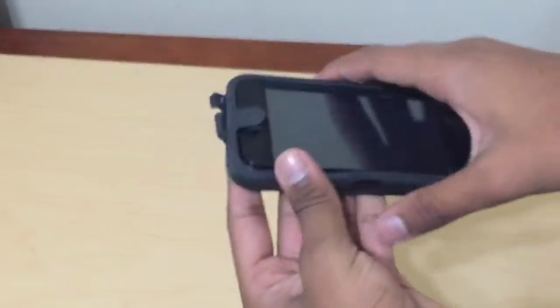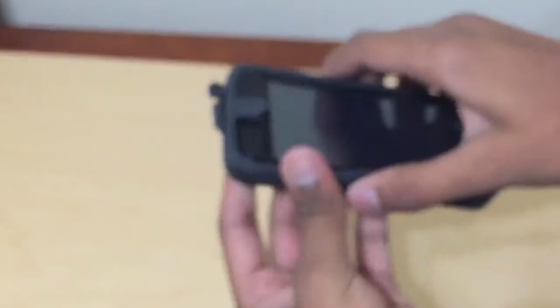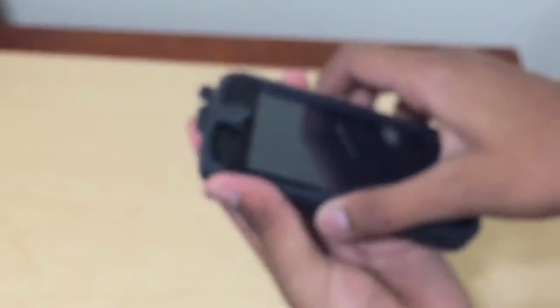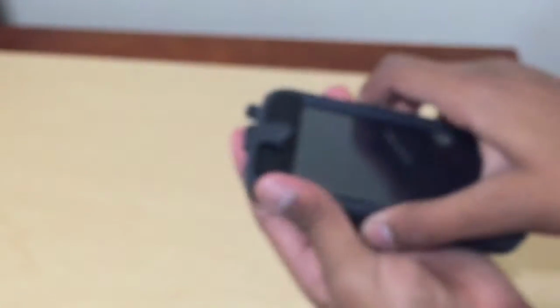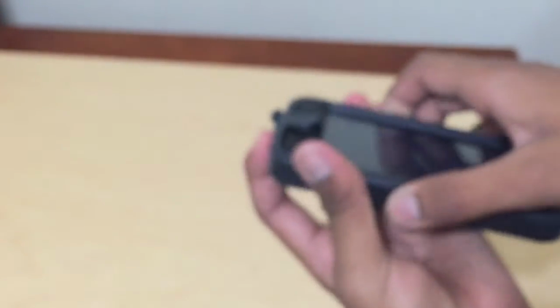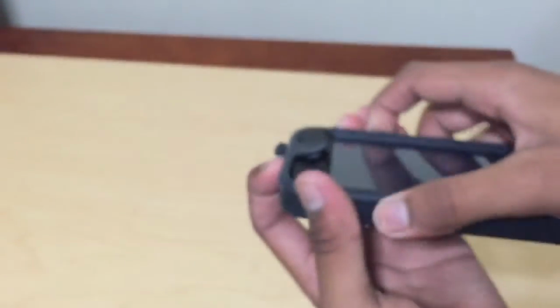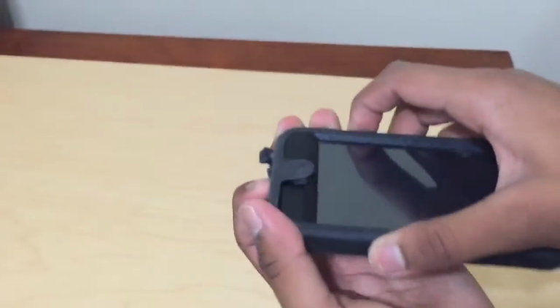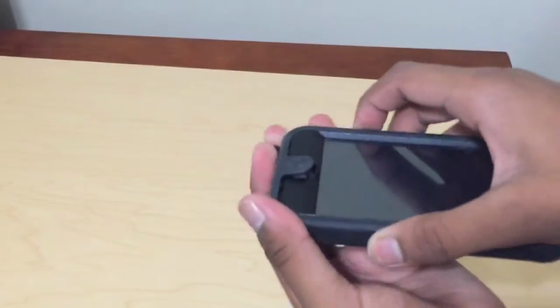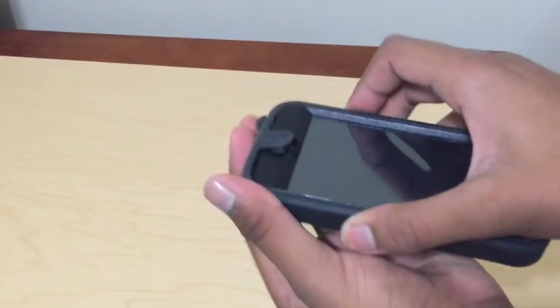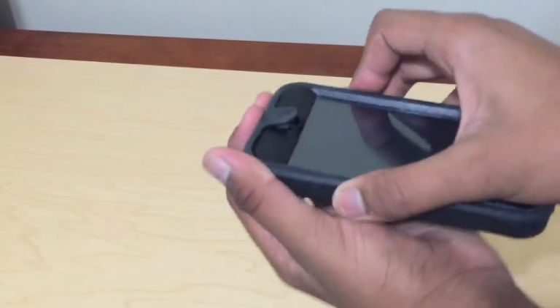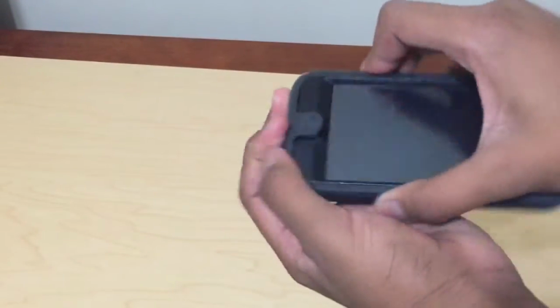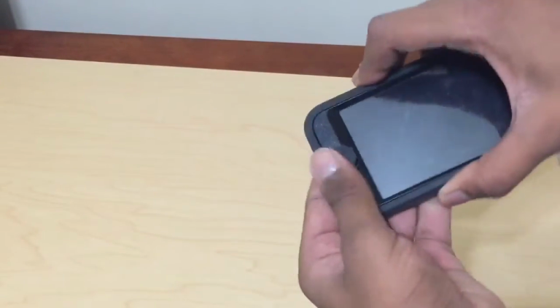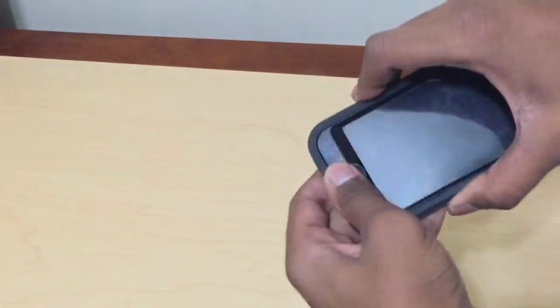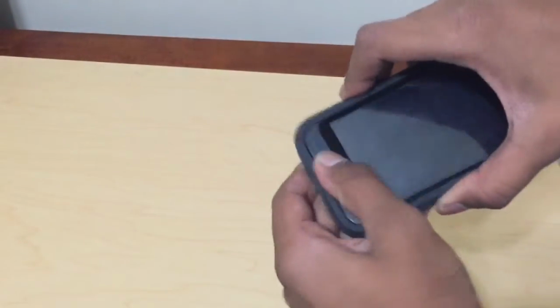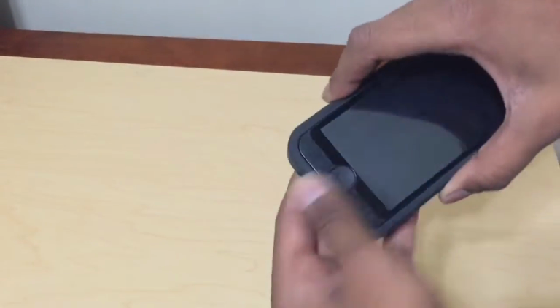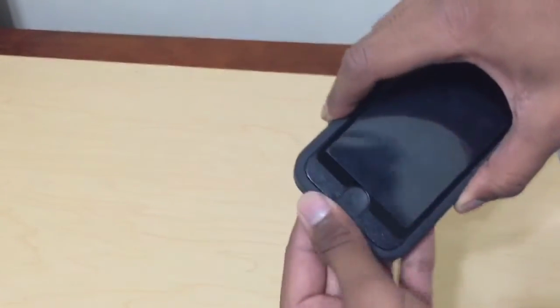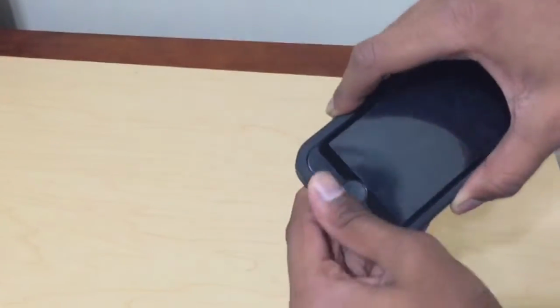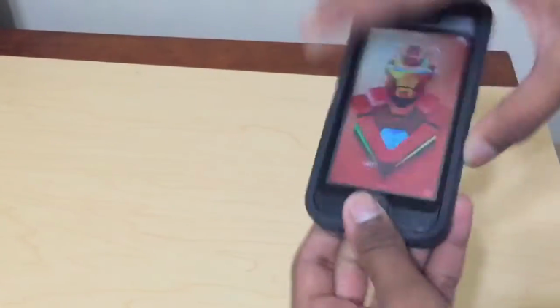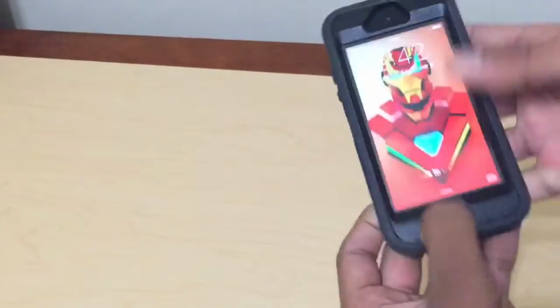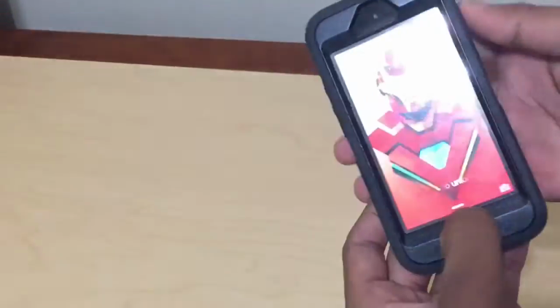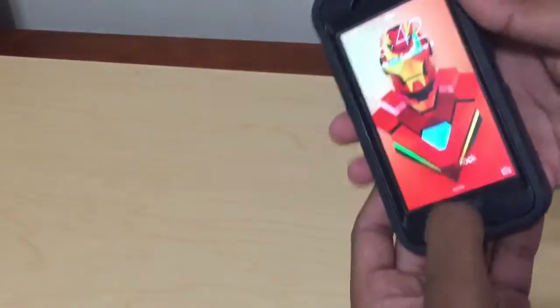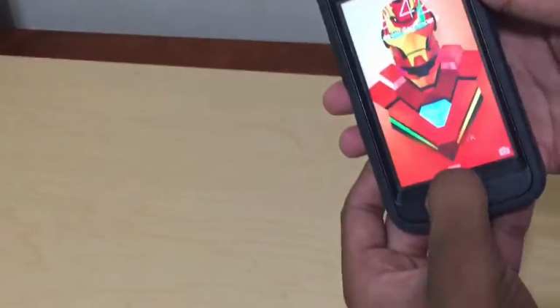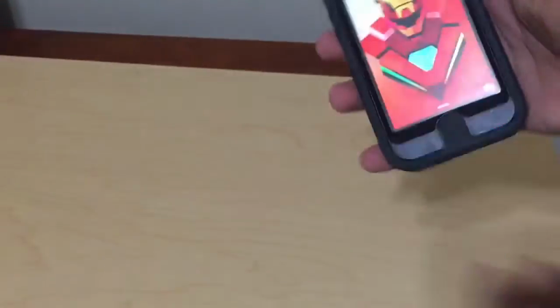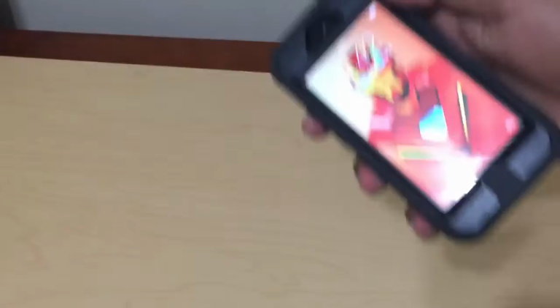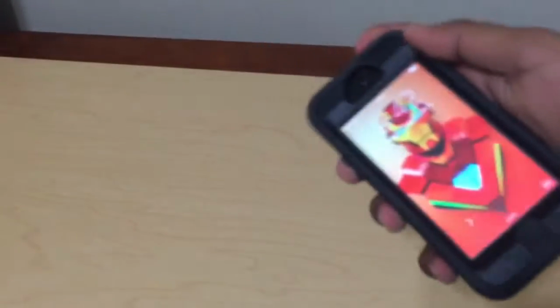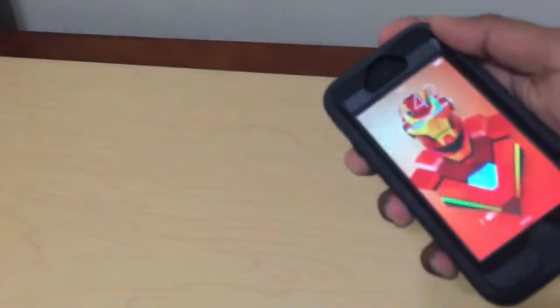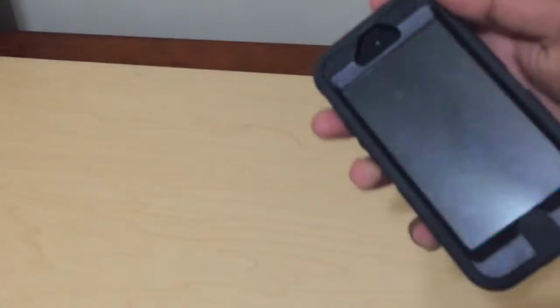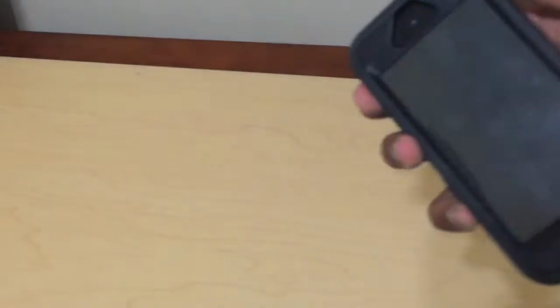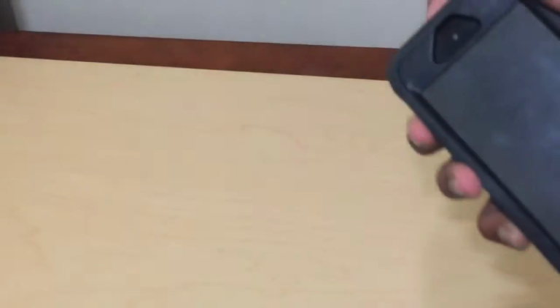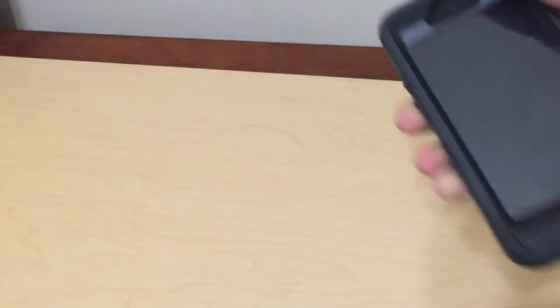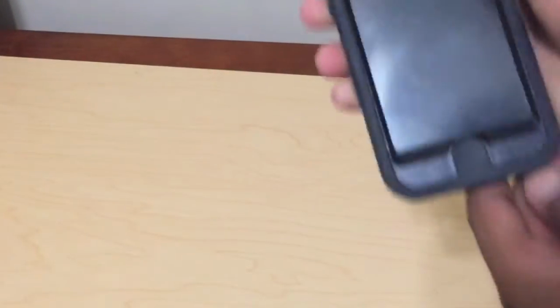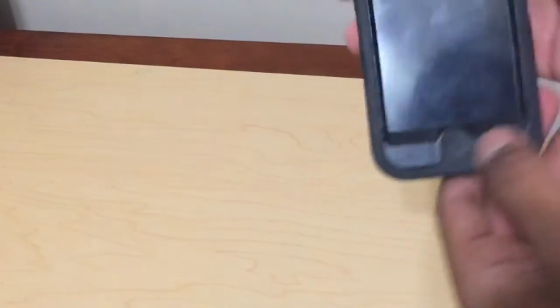Silicon protective sleeve. And now, a fully functioning case.